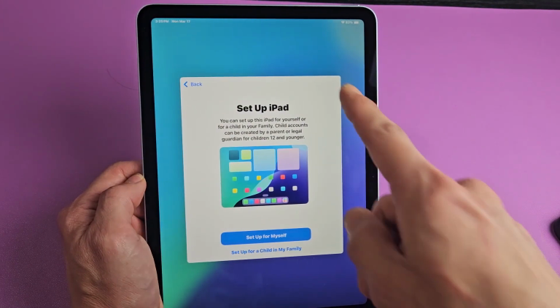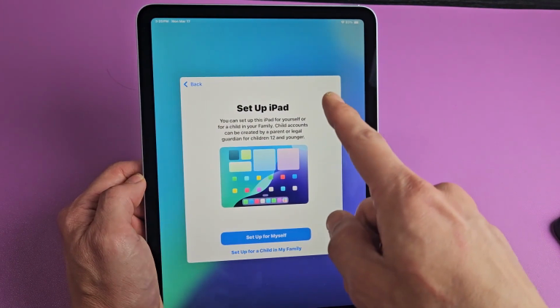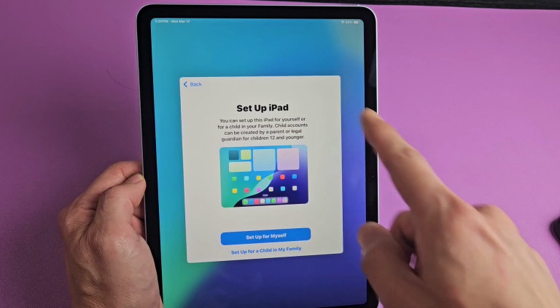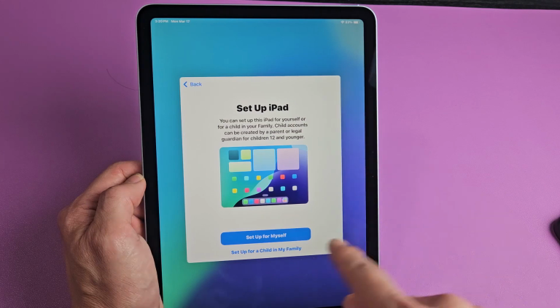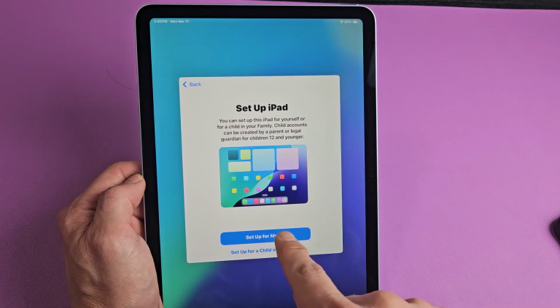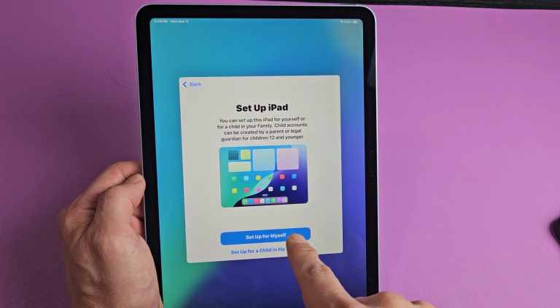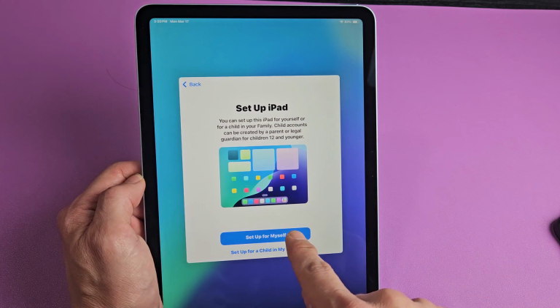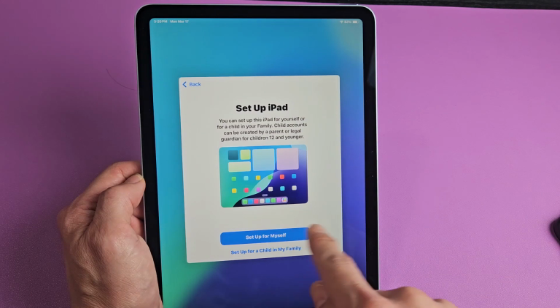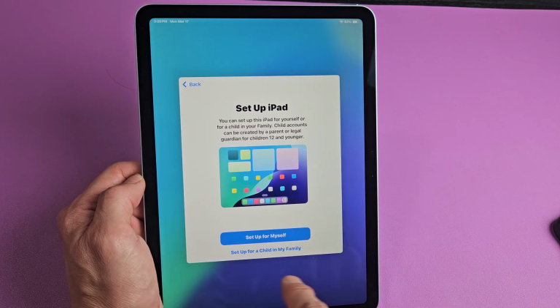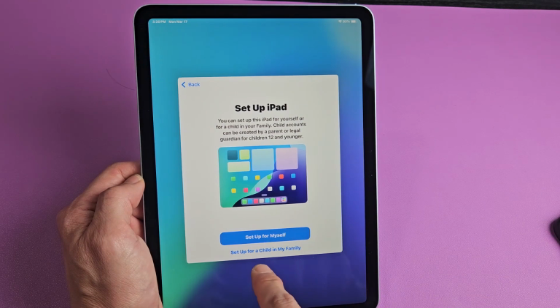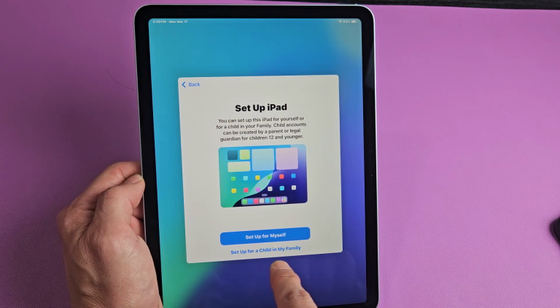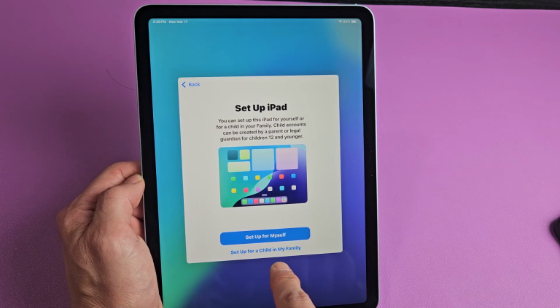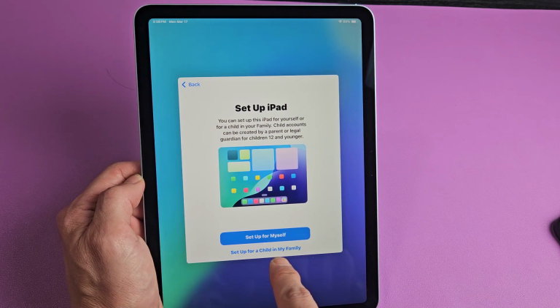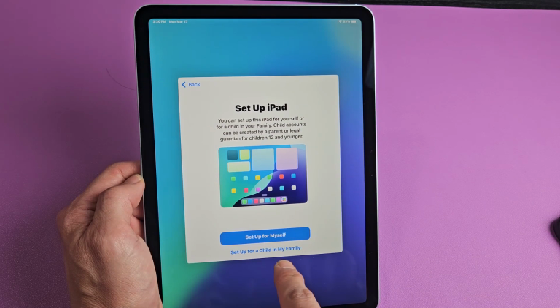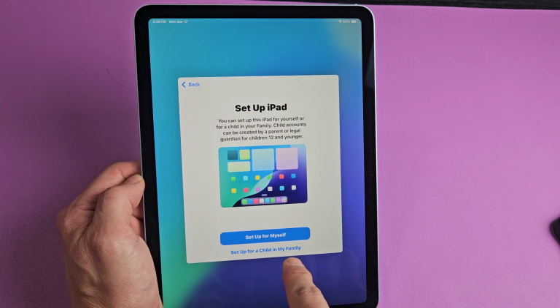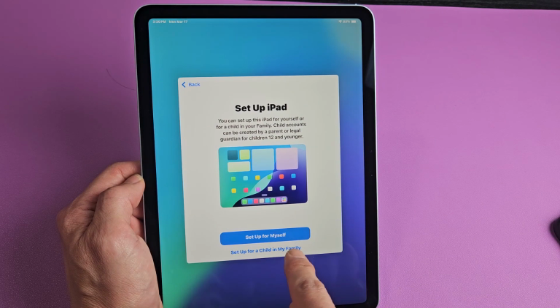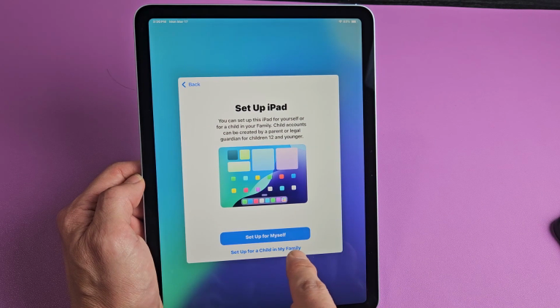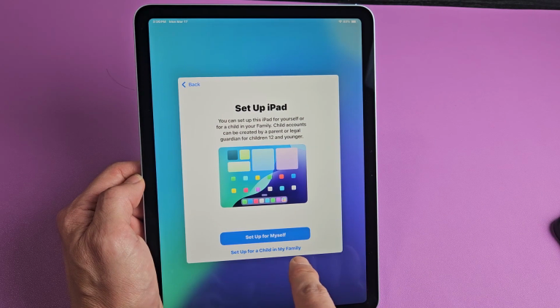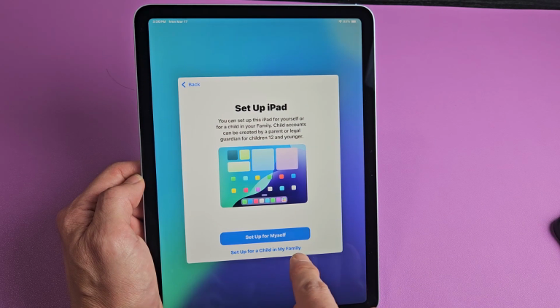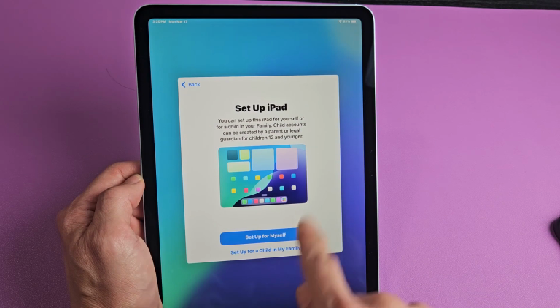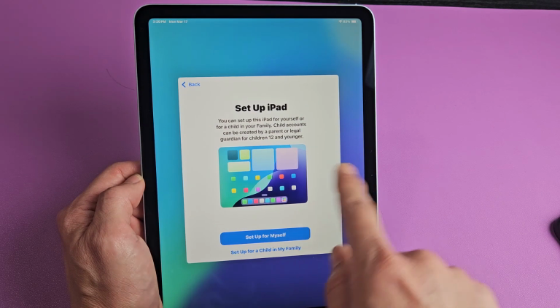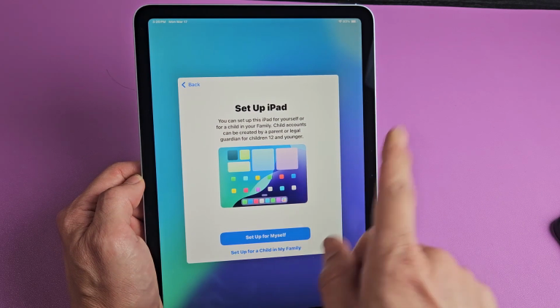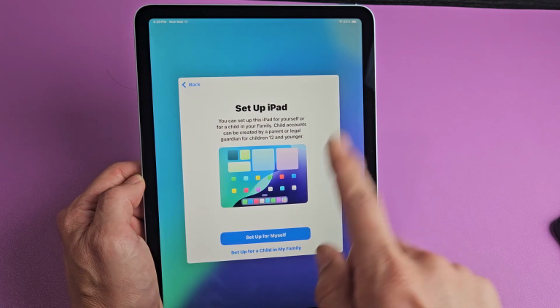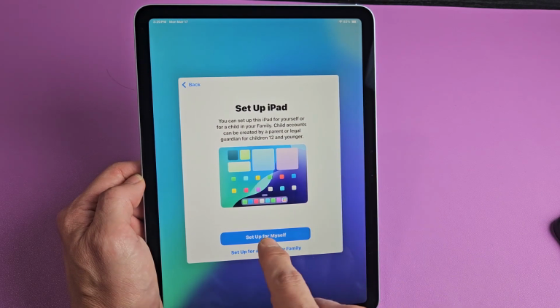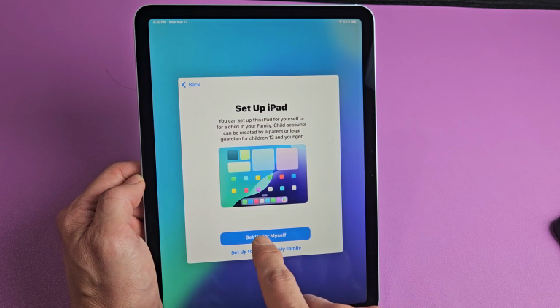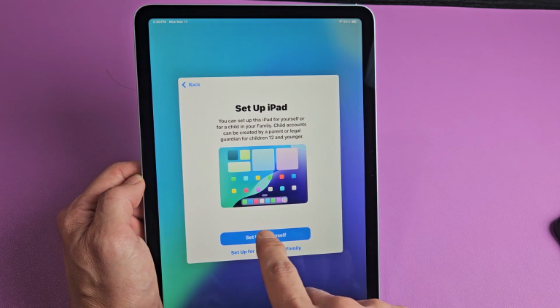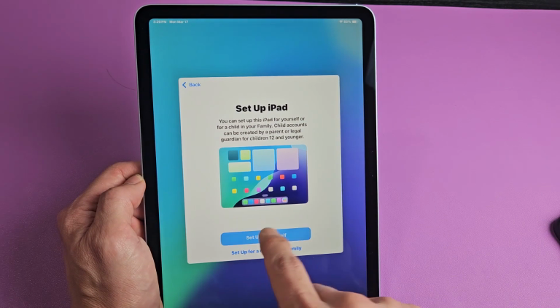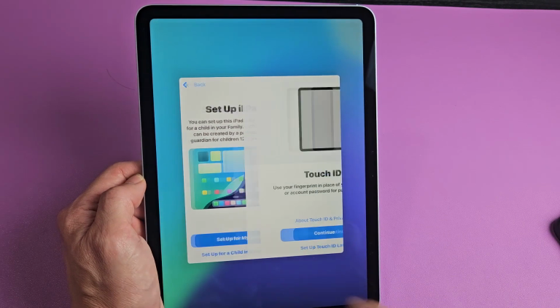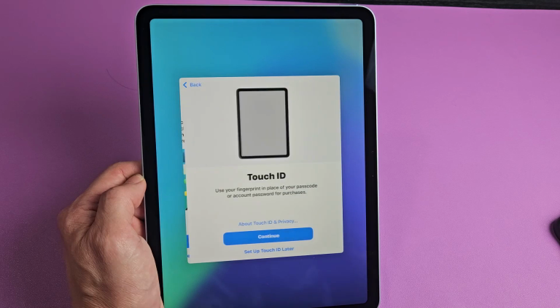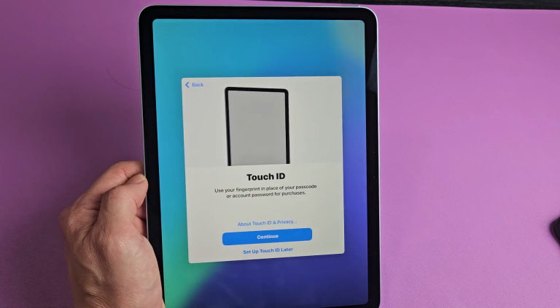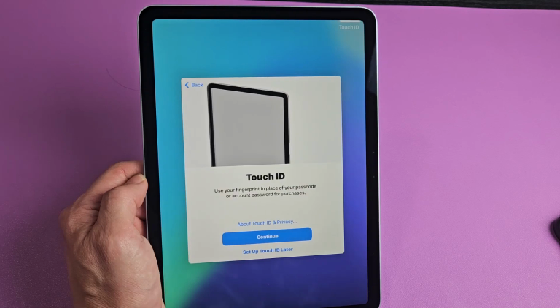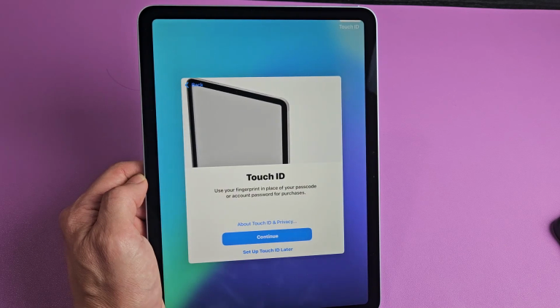Set up iPad — you want to set up for yourself, or you want to set up for a child in your family. For me, it's going to be just for myself, so I'll set up for myself.